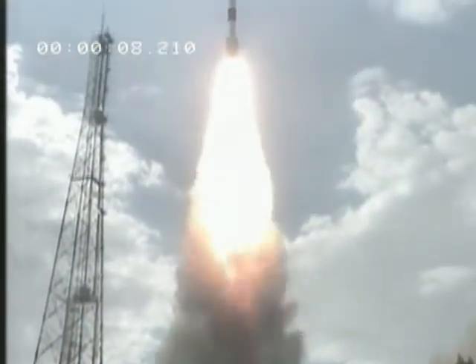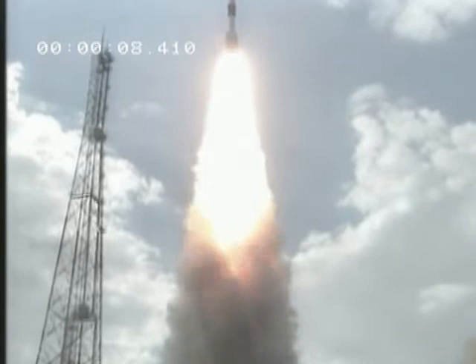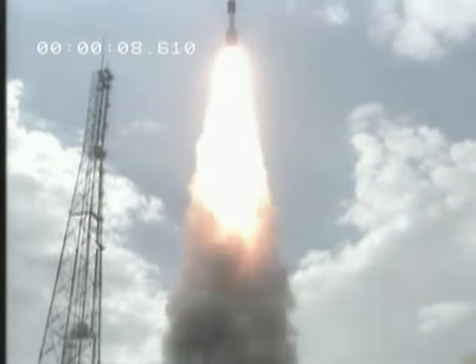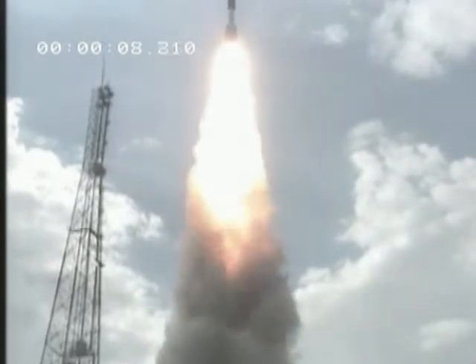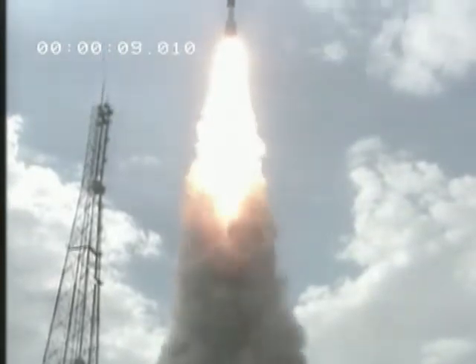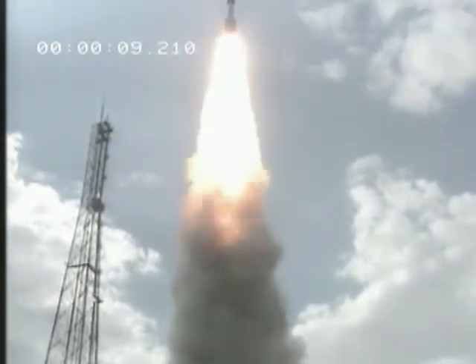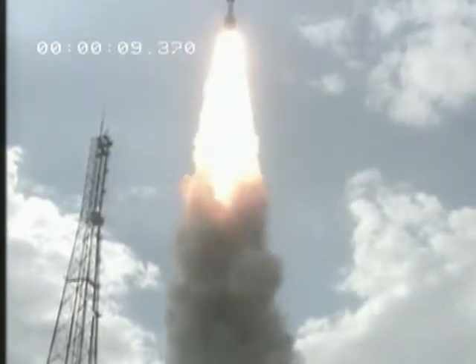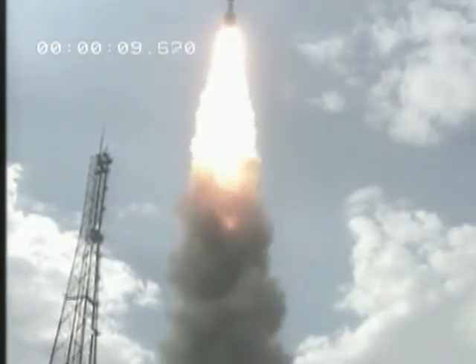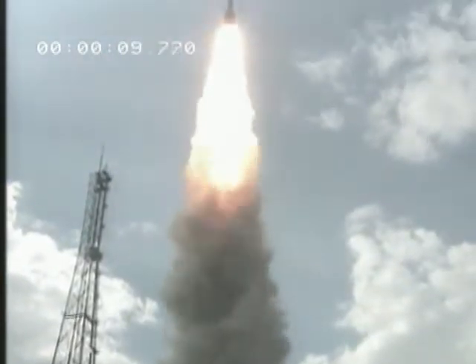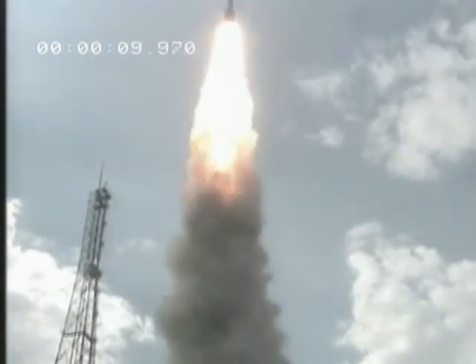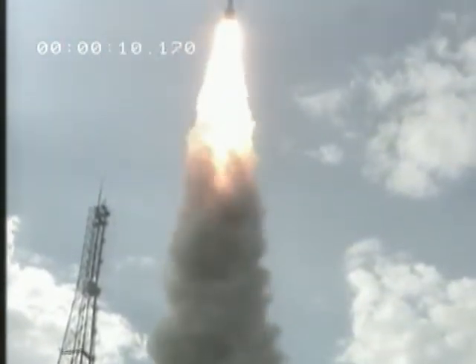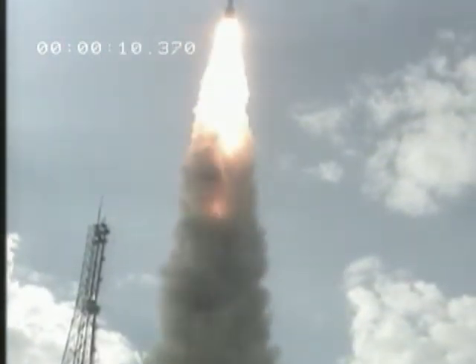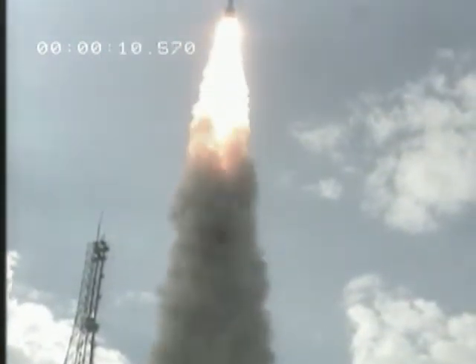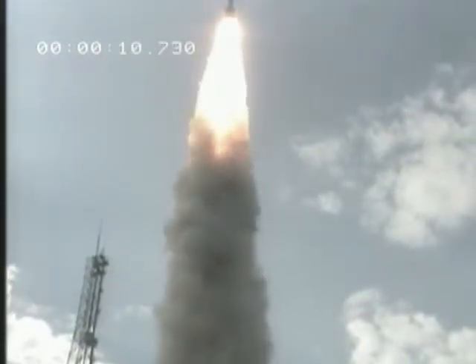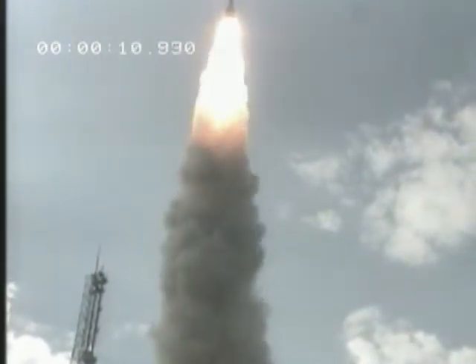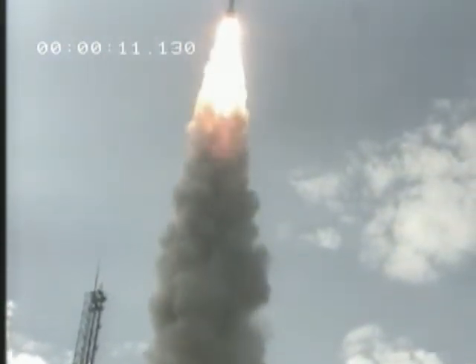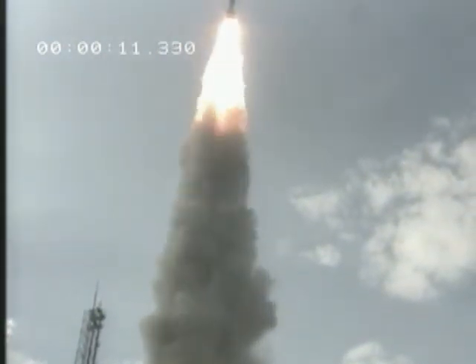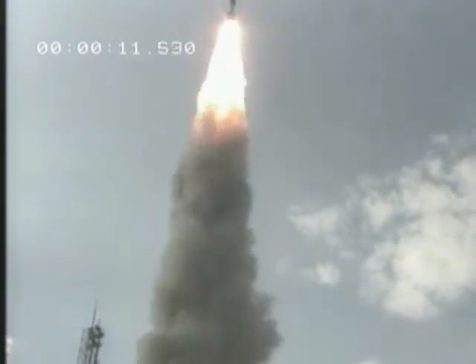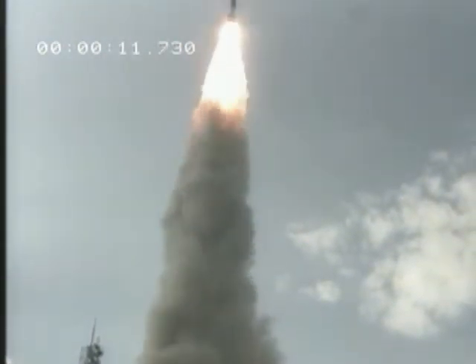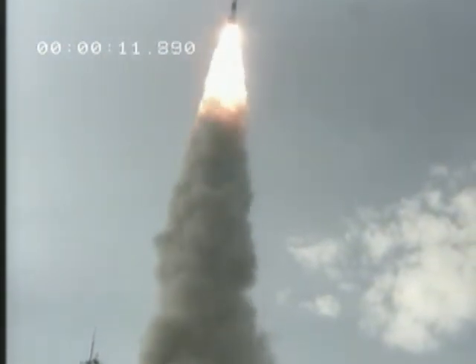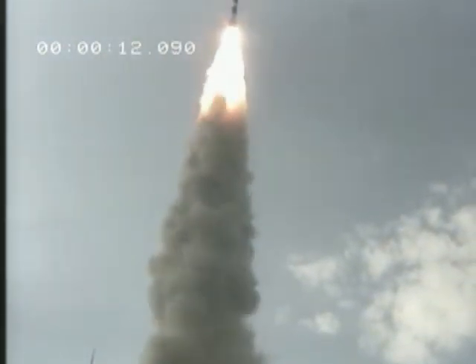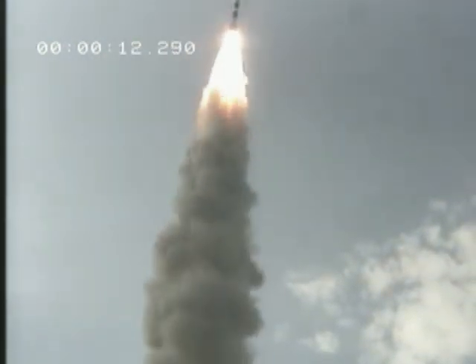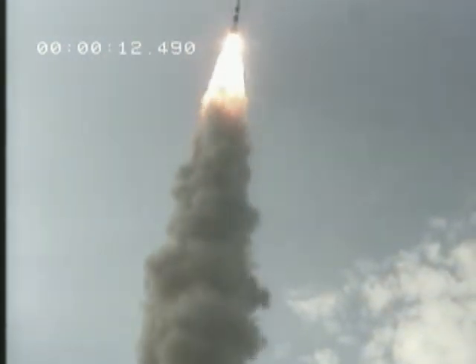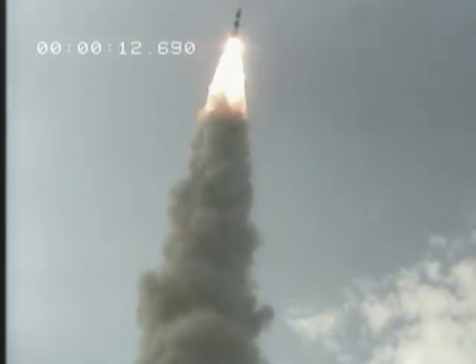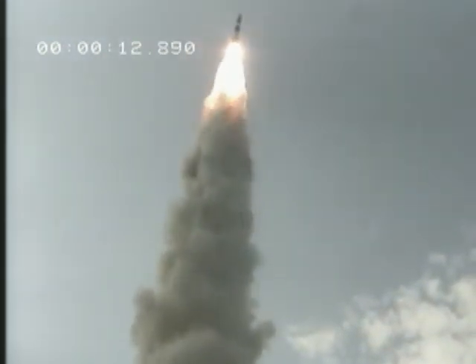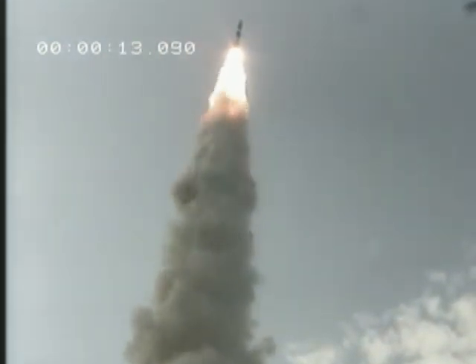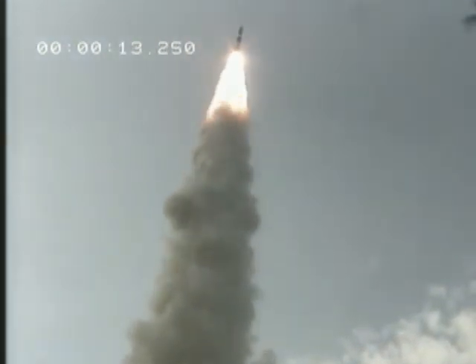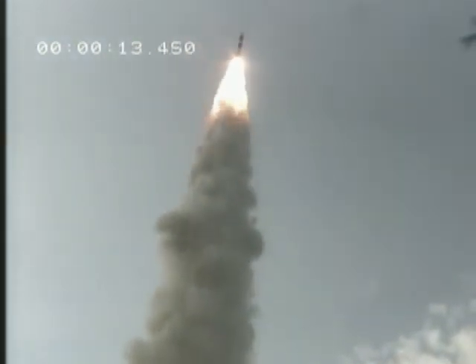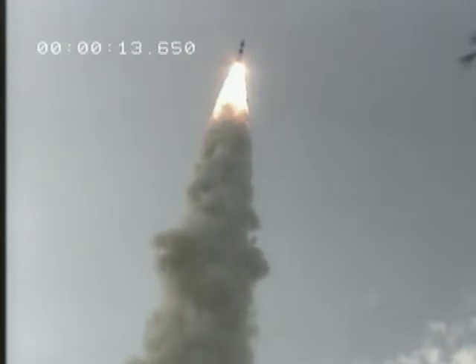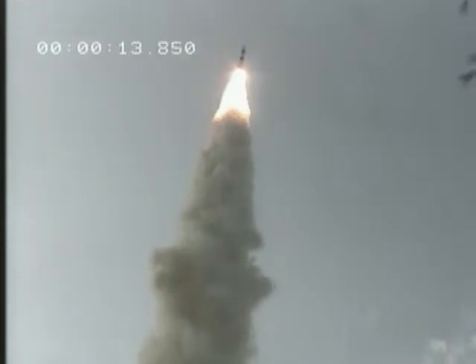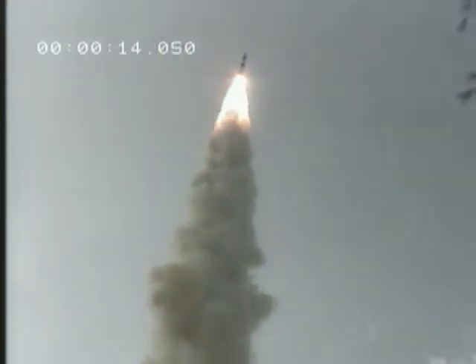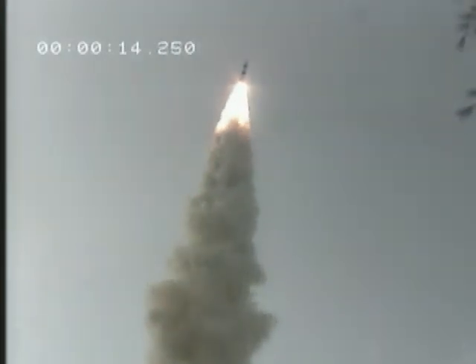And with this first voyage to the moon, the Indian base is opening another new page in its history.